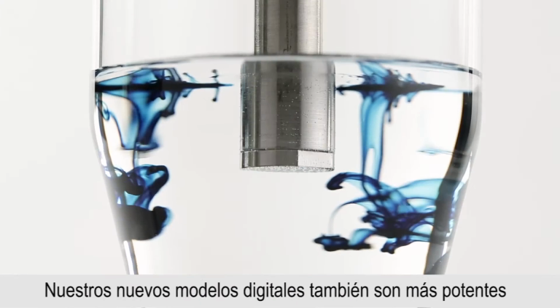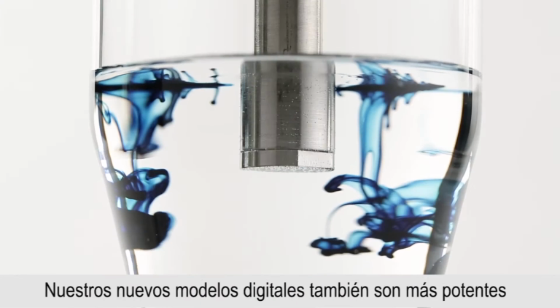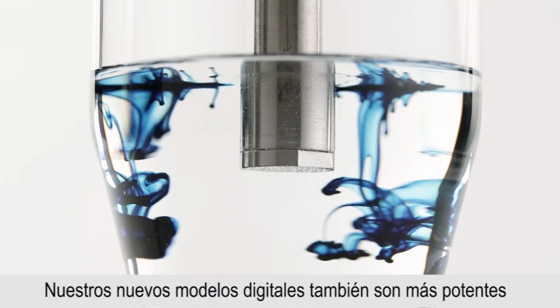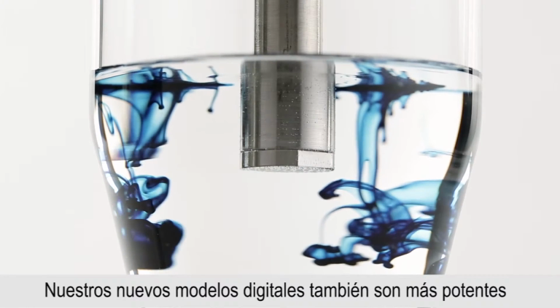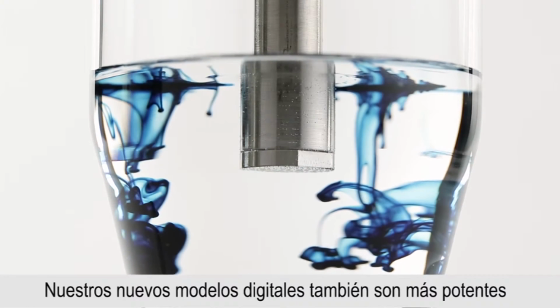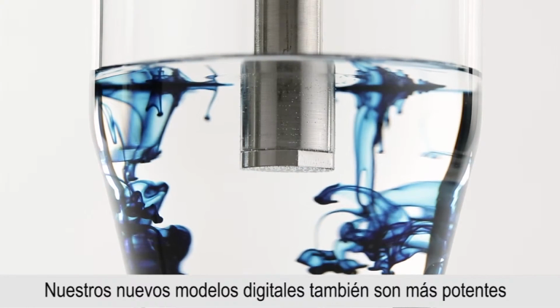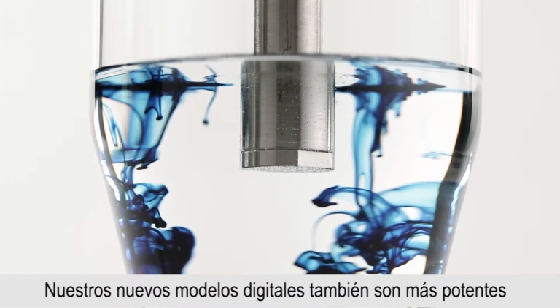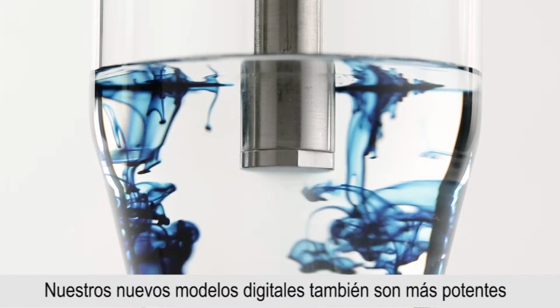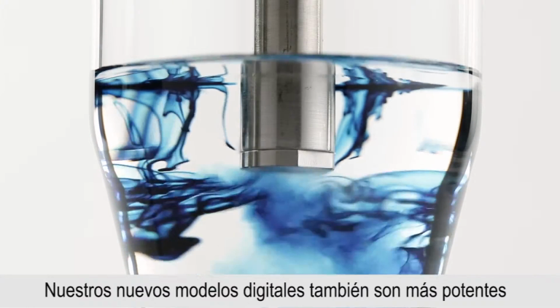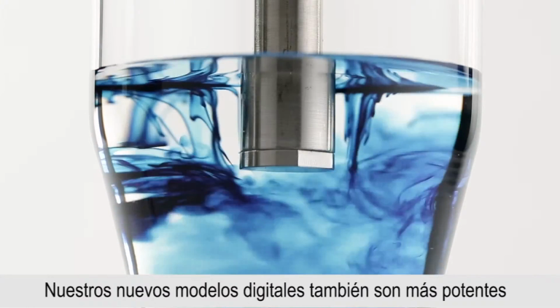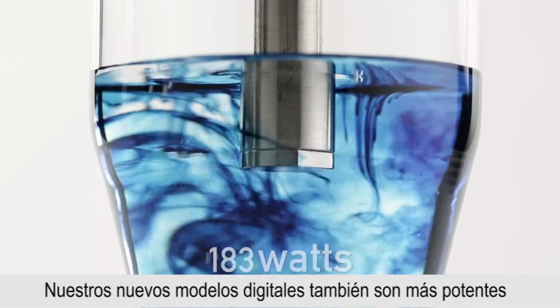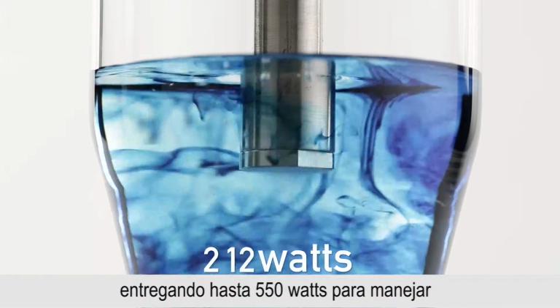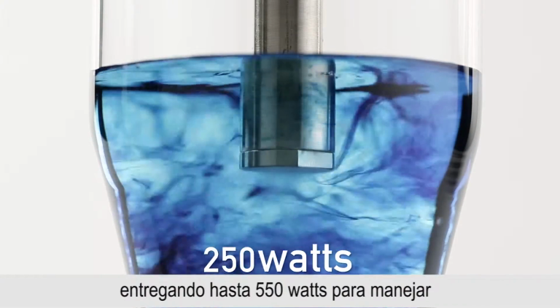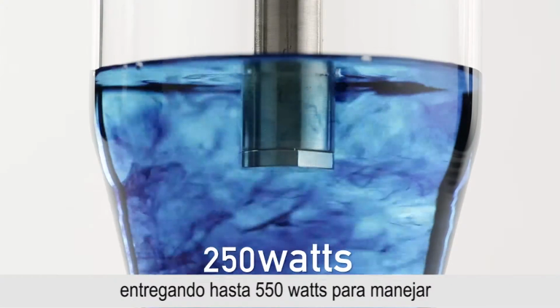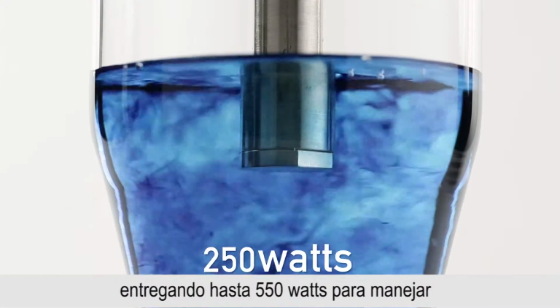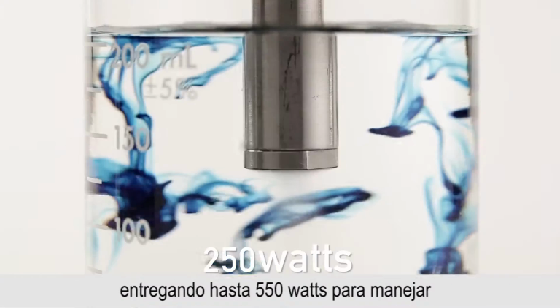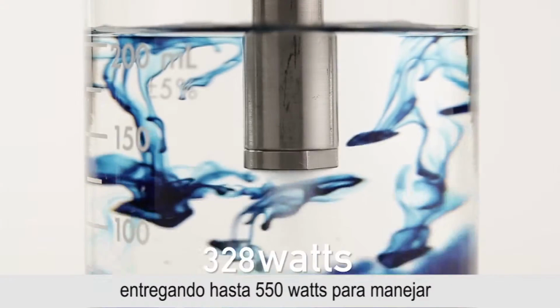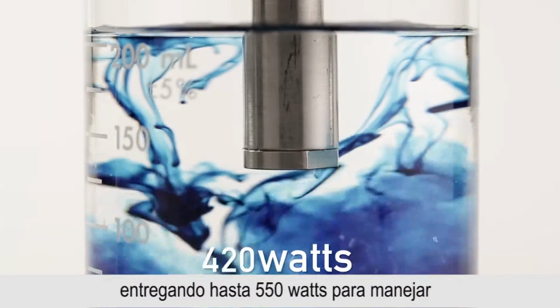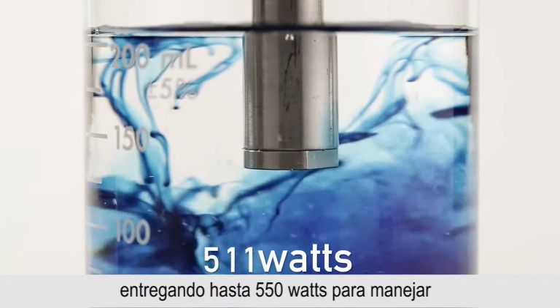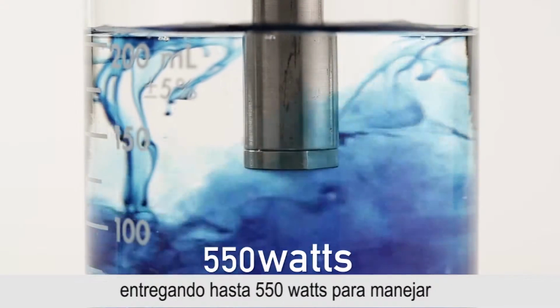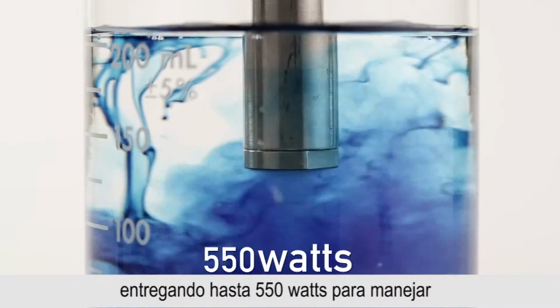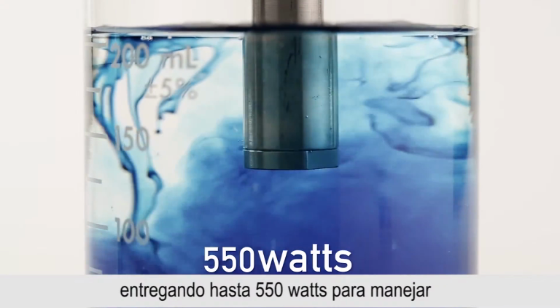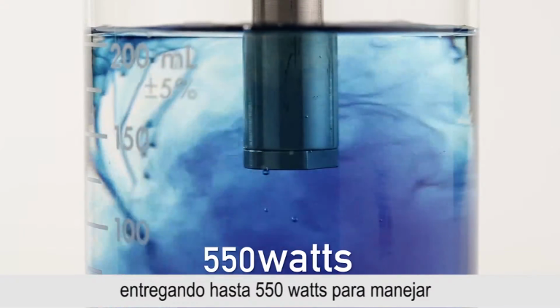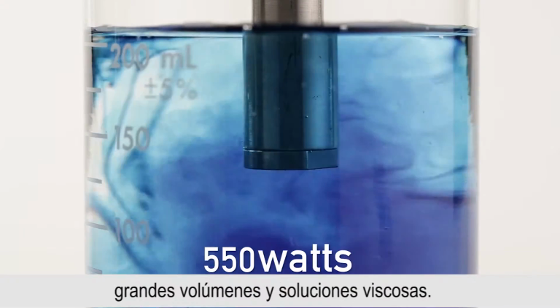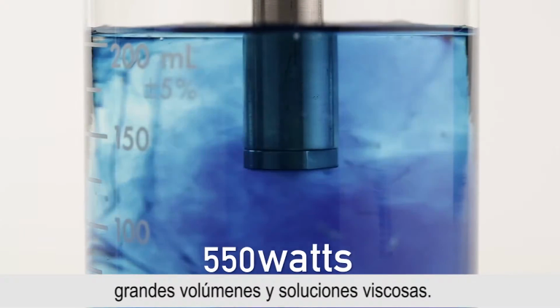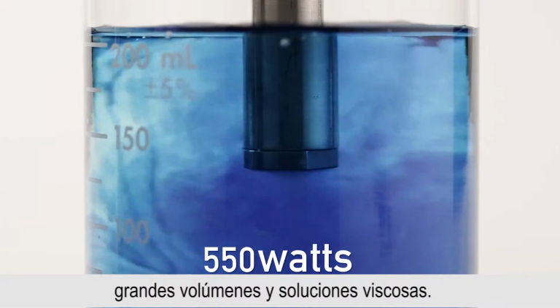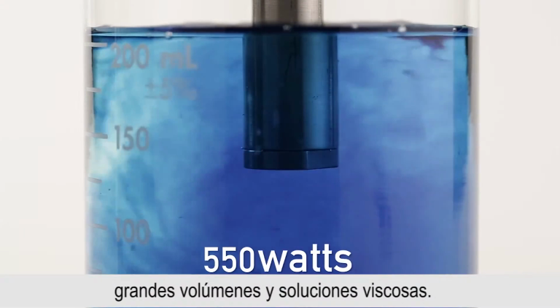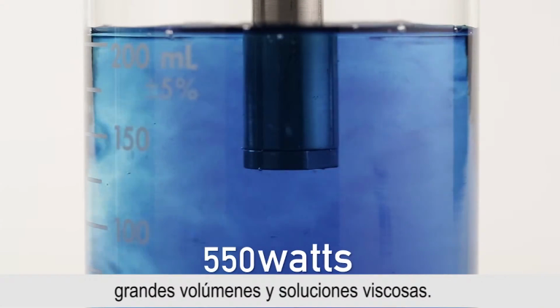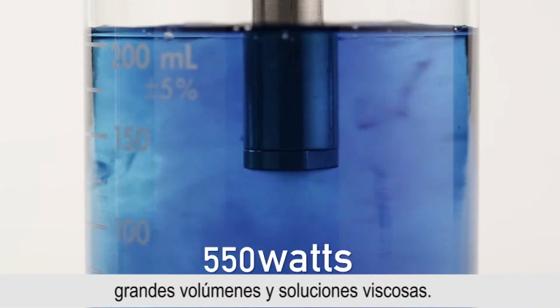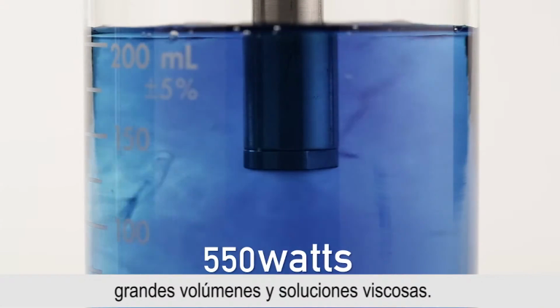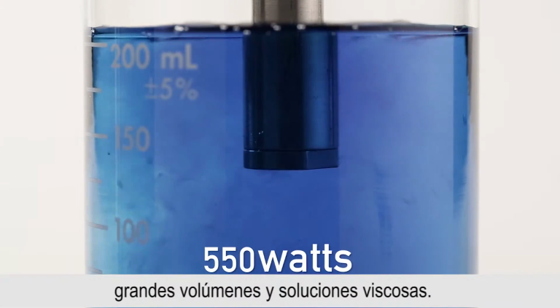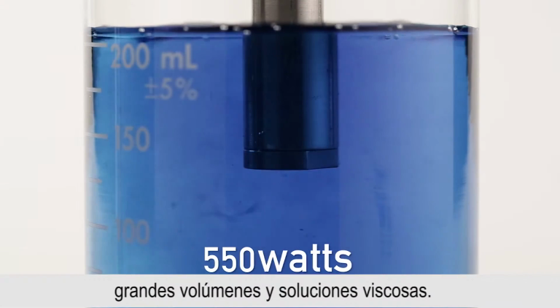Our new digital models are also more powerful, delivering up to 550 watts to handle large volumes and viscous solutions.